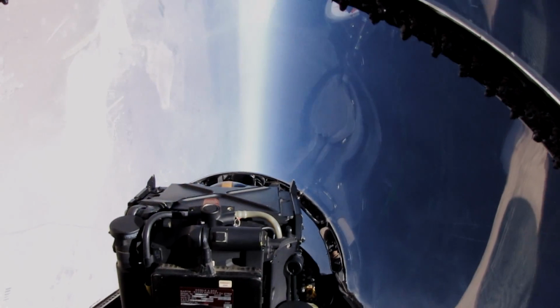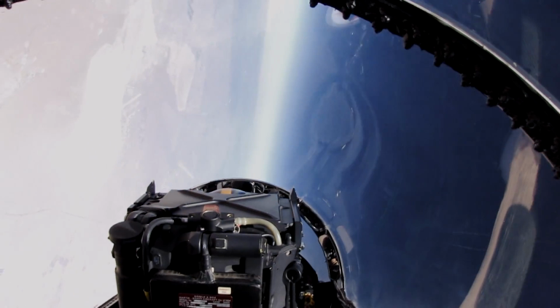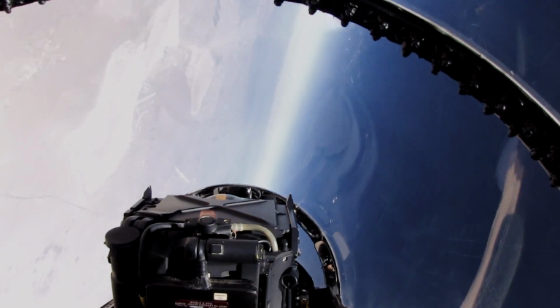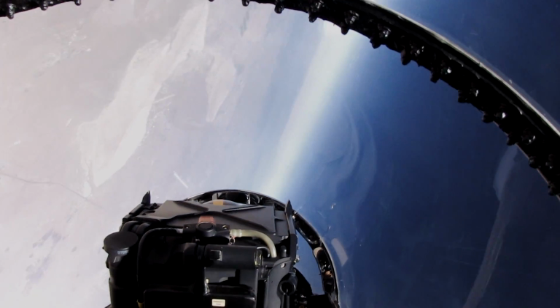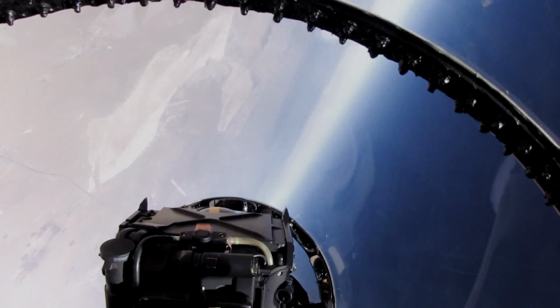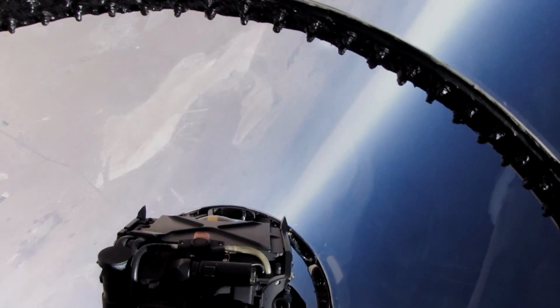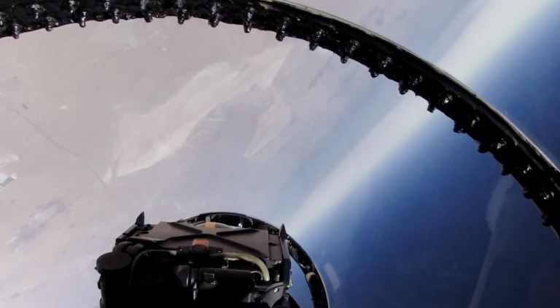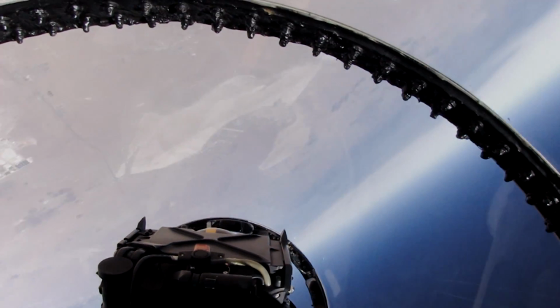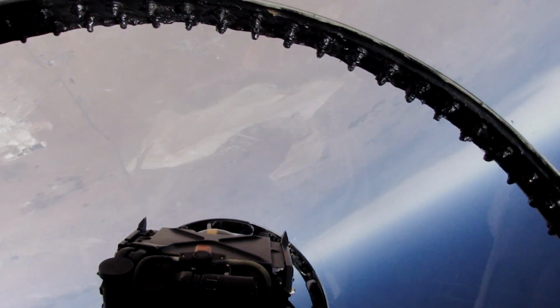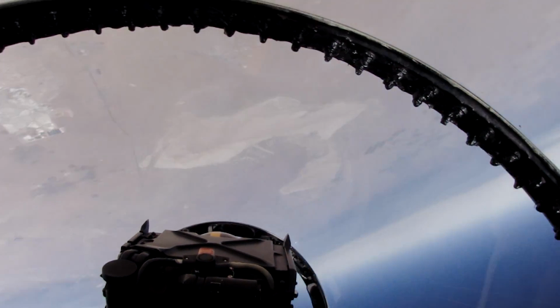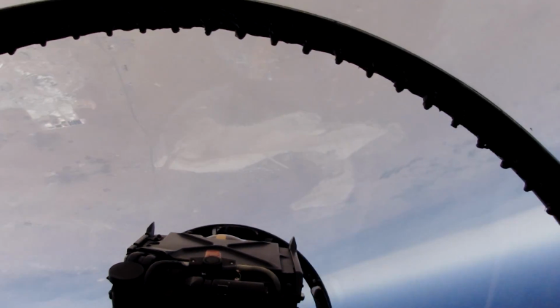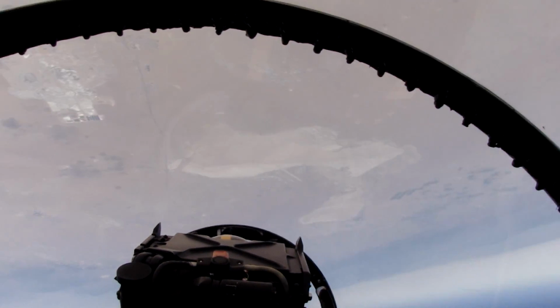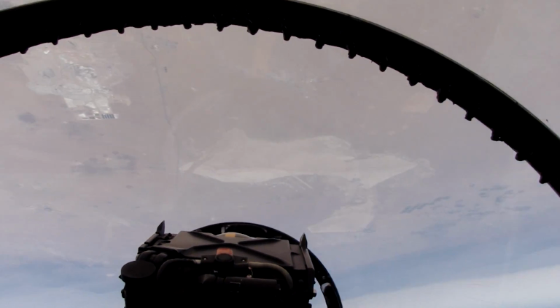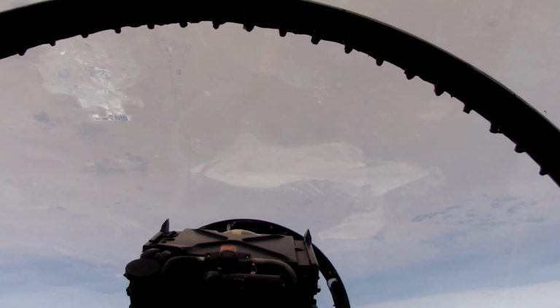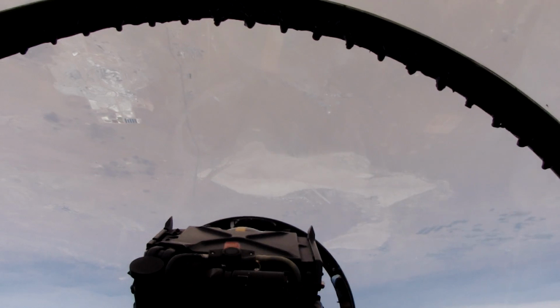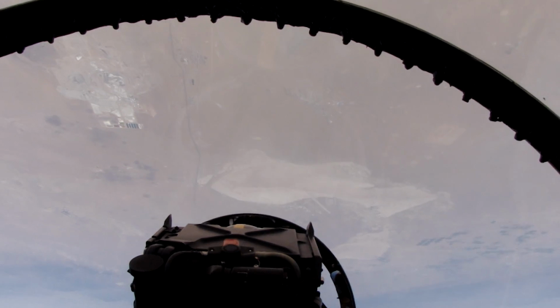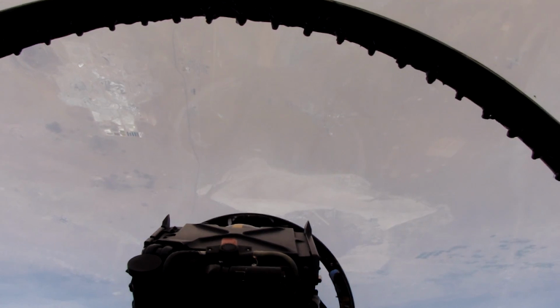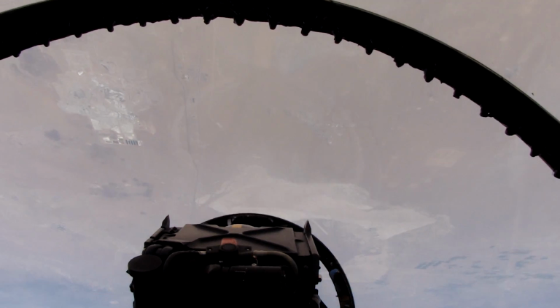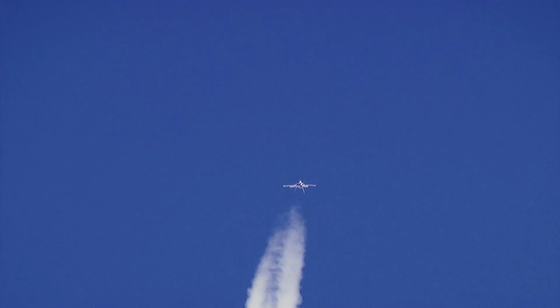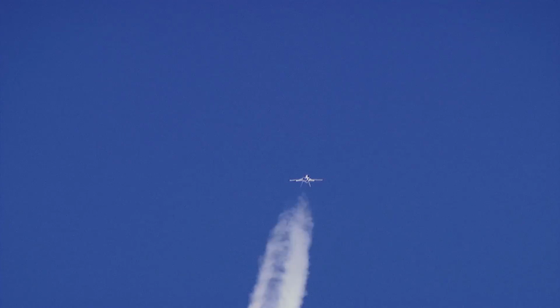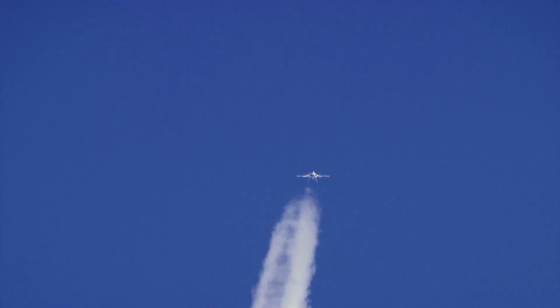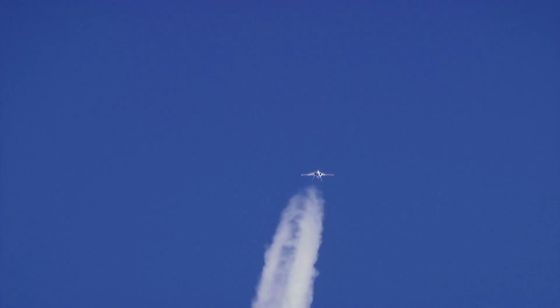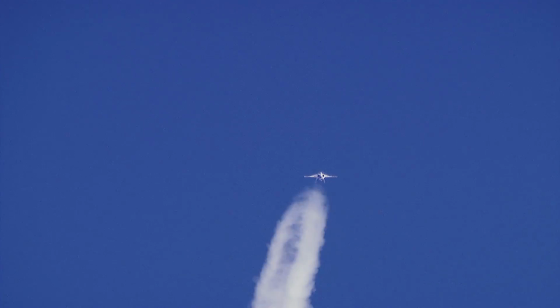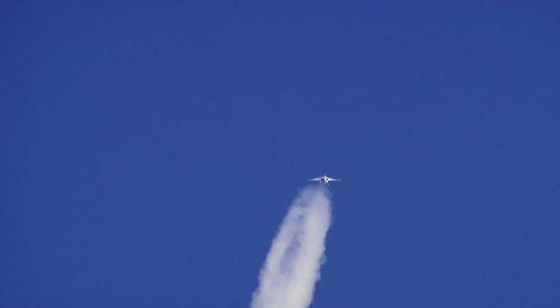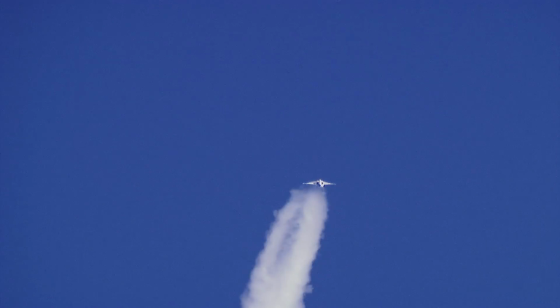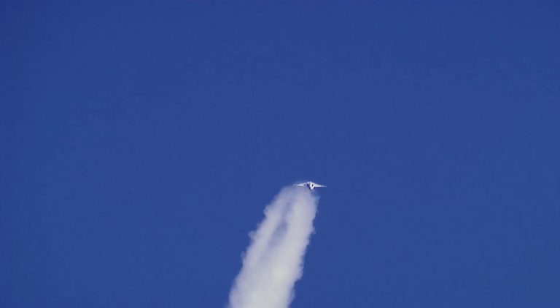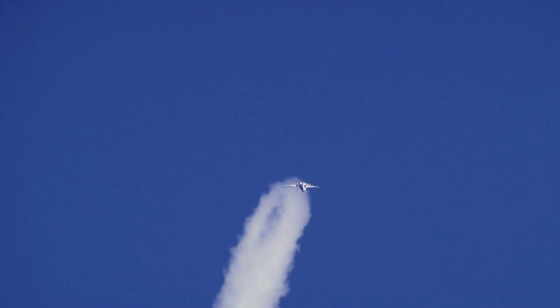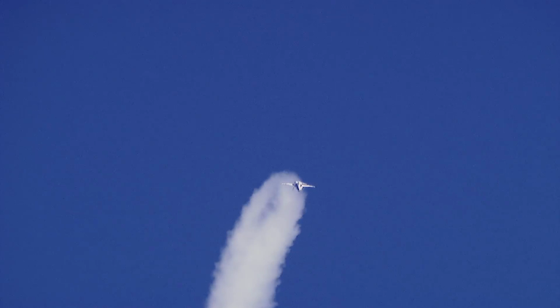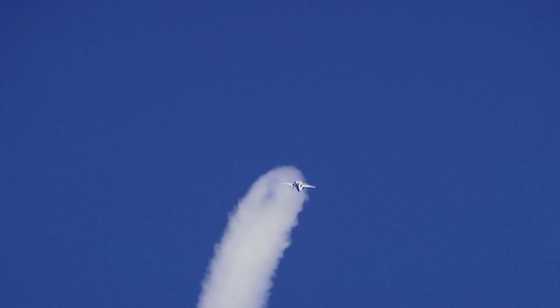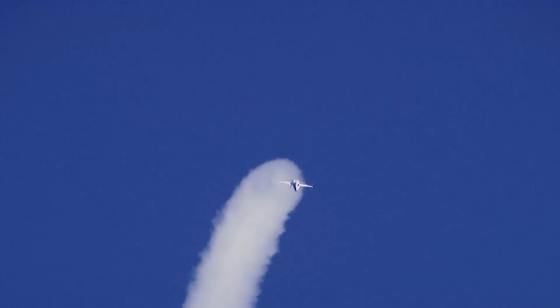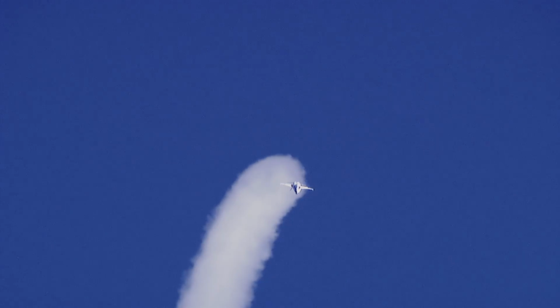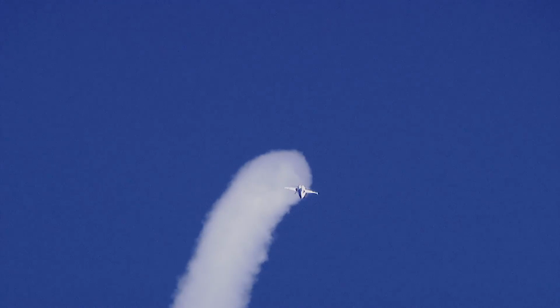The test pilot answer is my favorite is whatever I'm flying today. I just got out of the F-18, so that's my favorite right now.